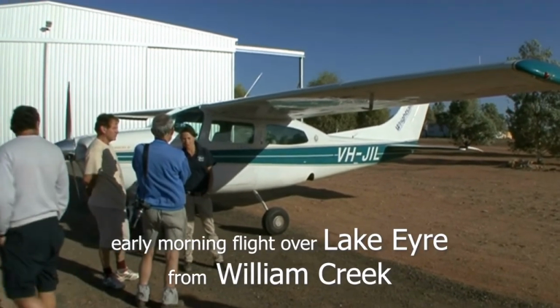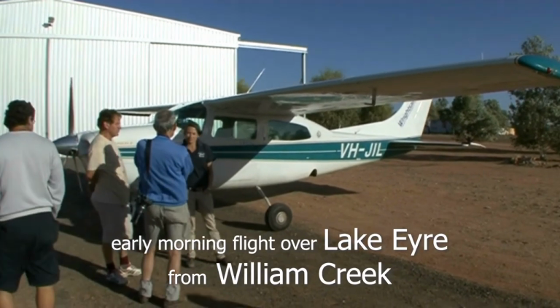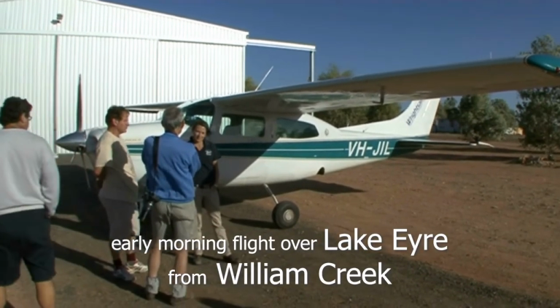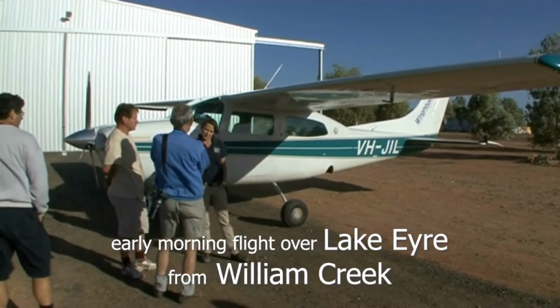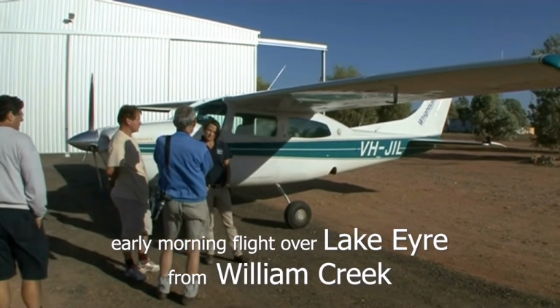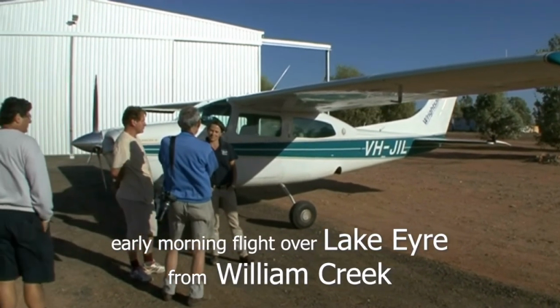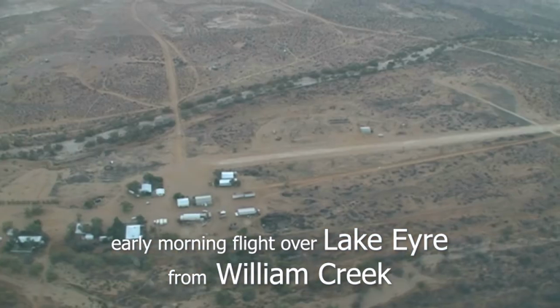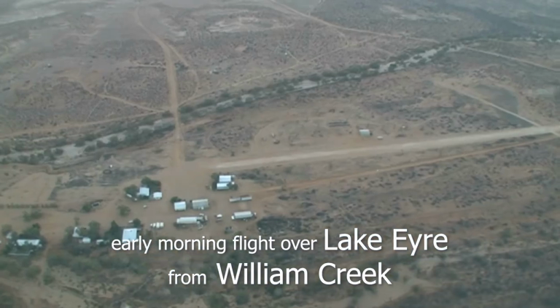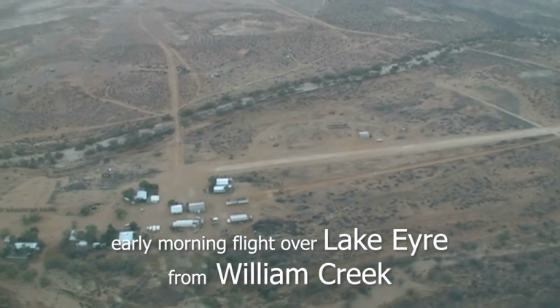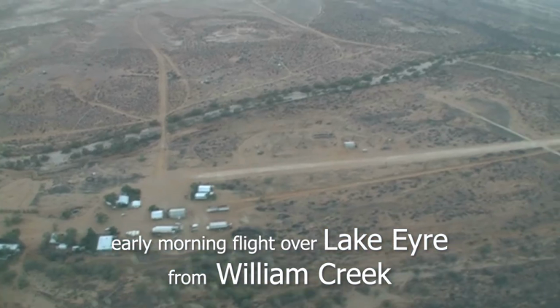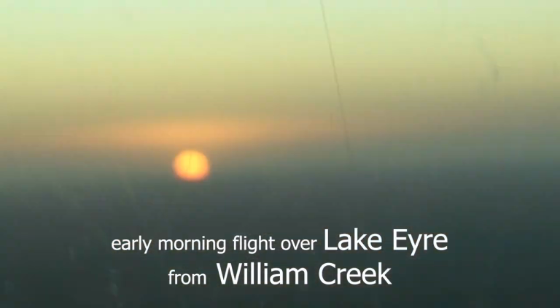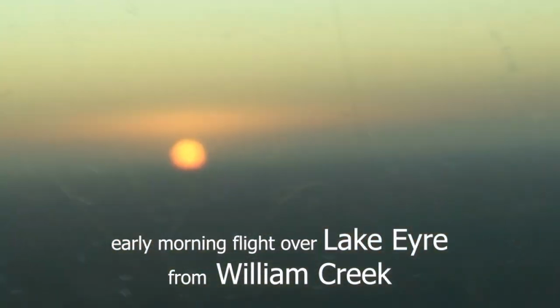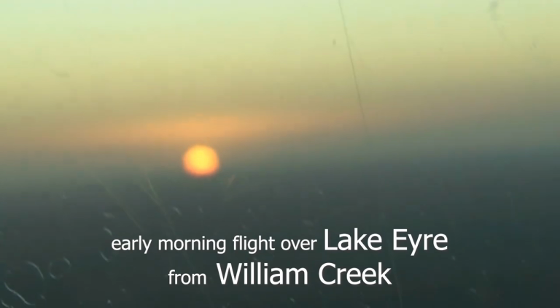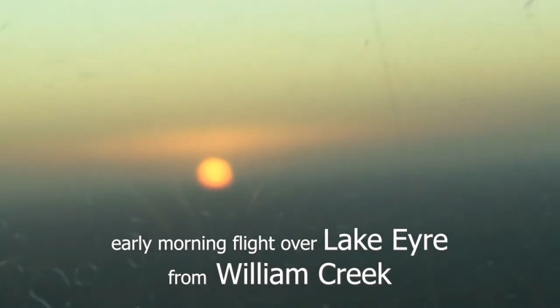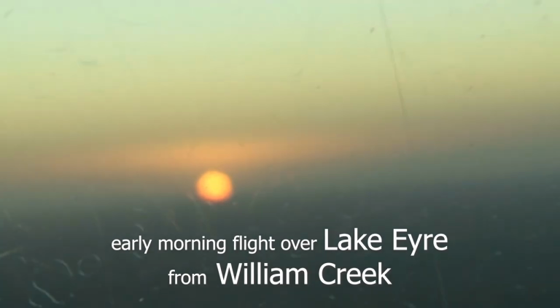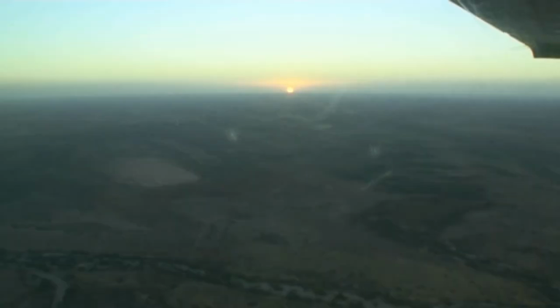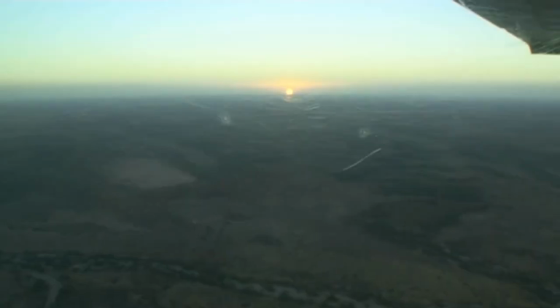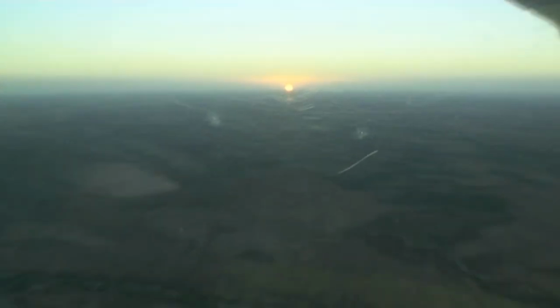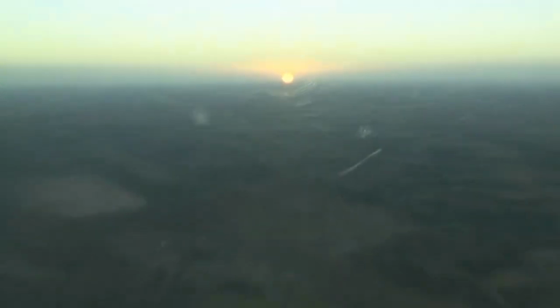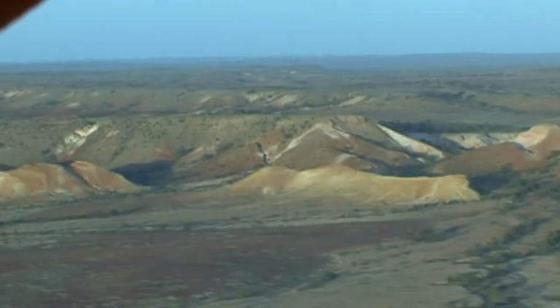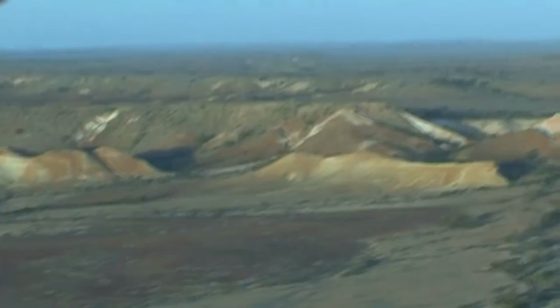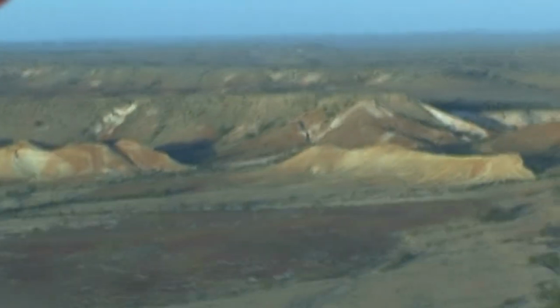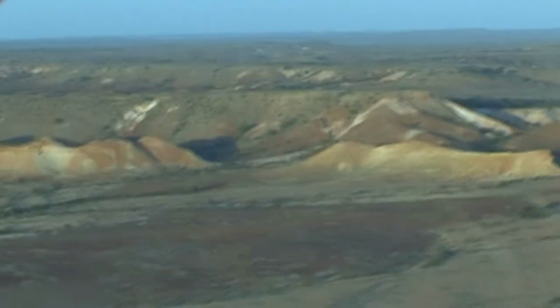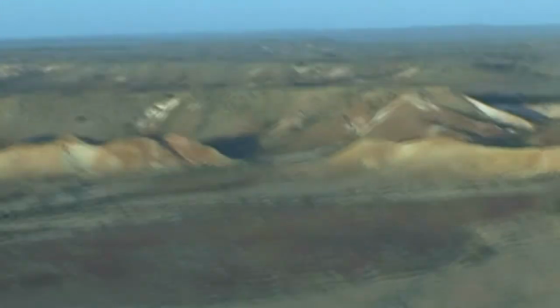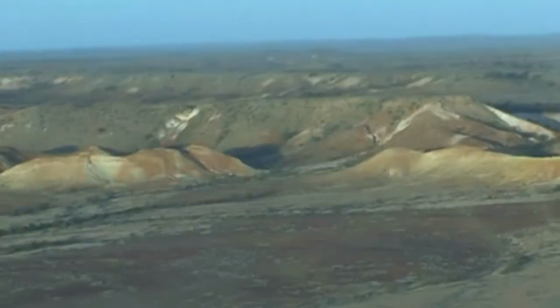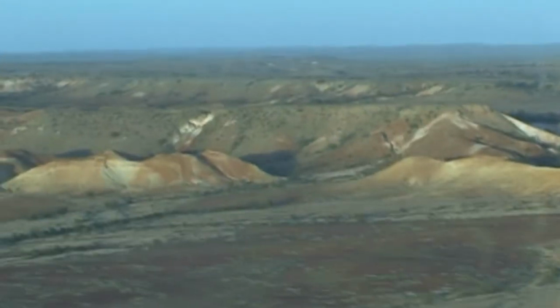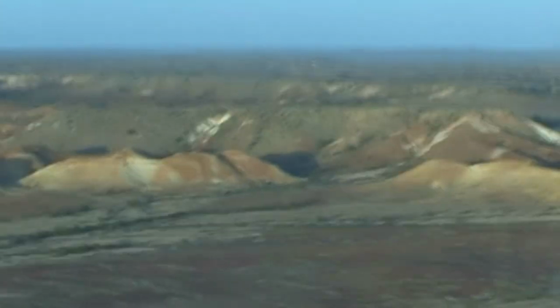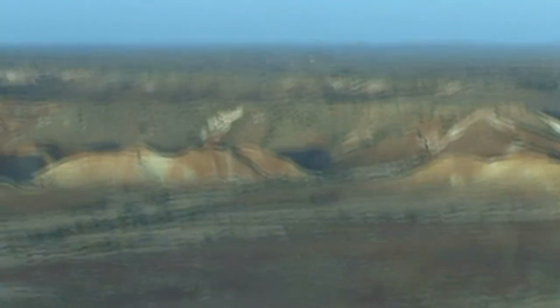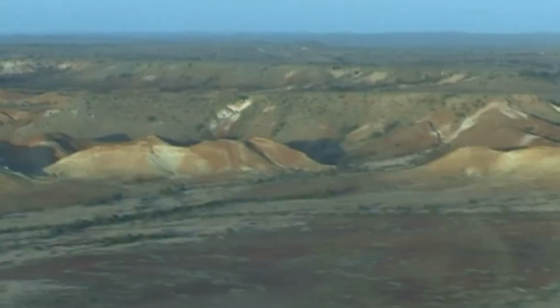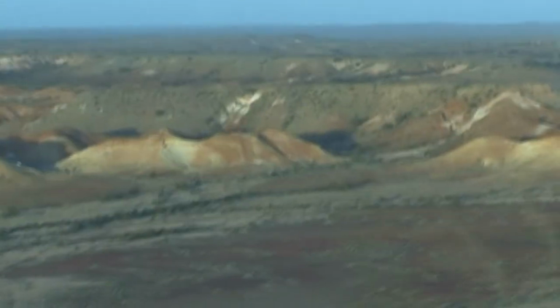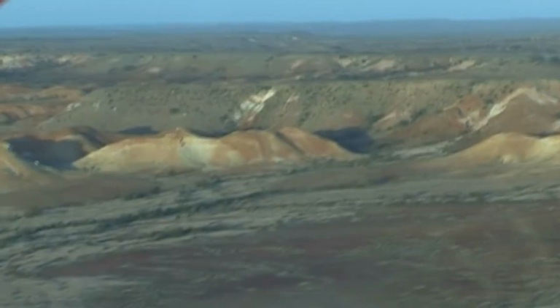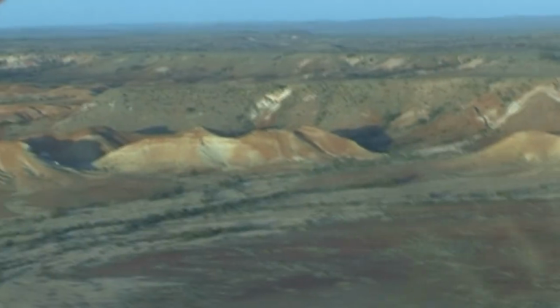At William Creek we joined a spectacular early morning scenic flight over Lake Eyre and the colourful Anna Creek painted hills.